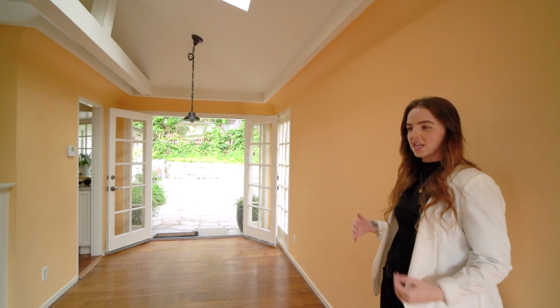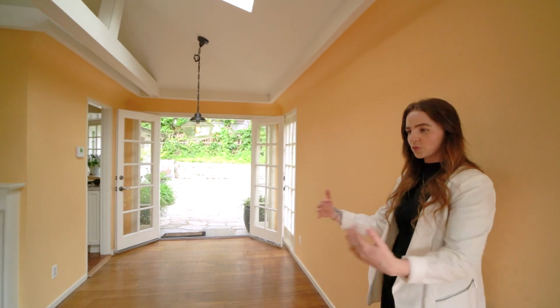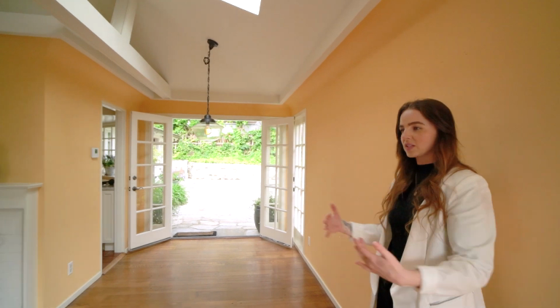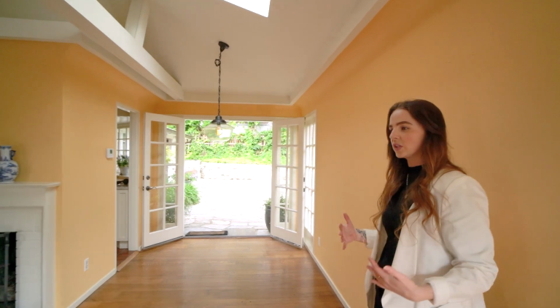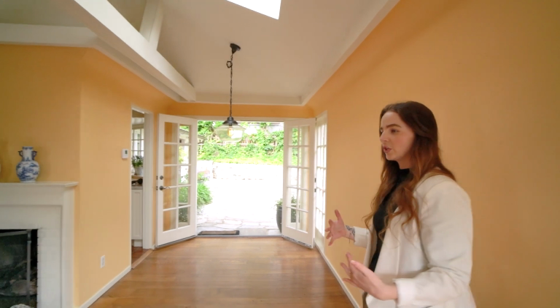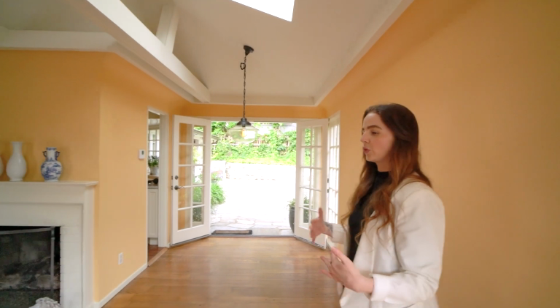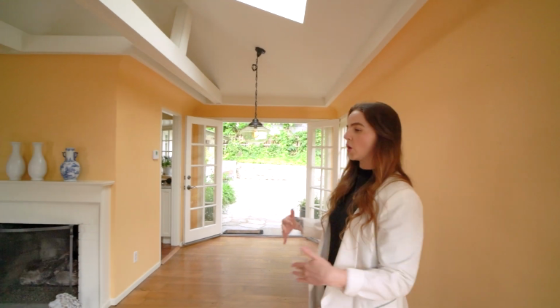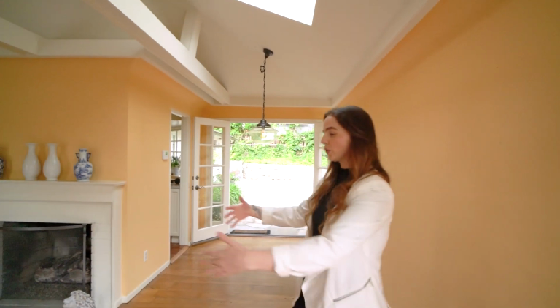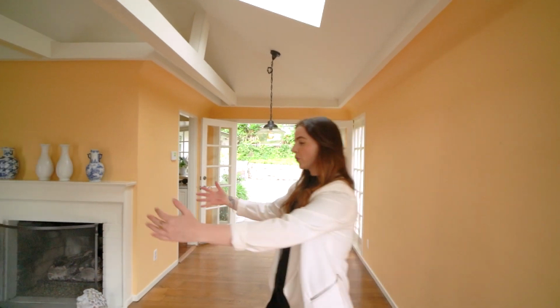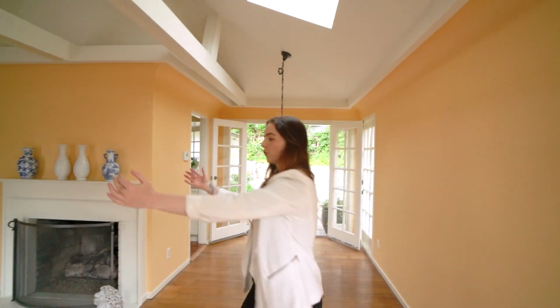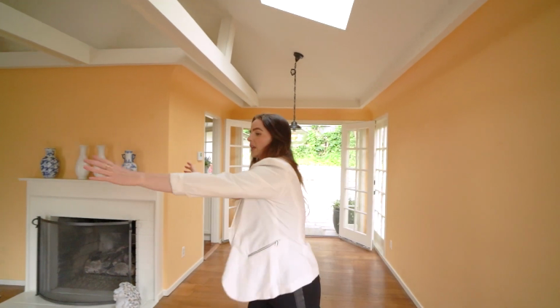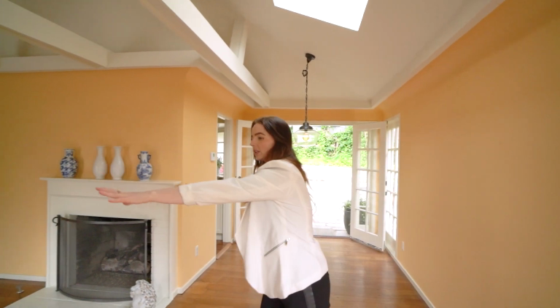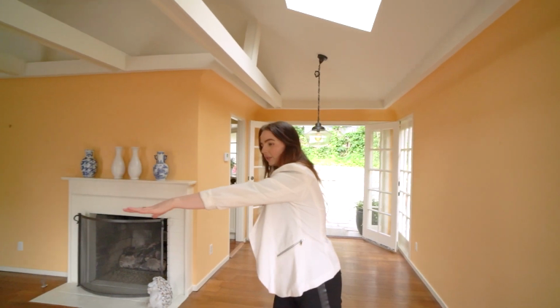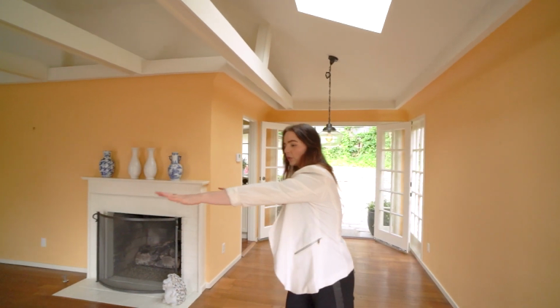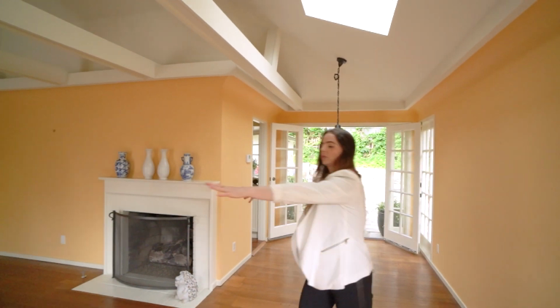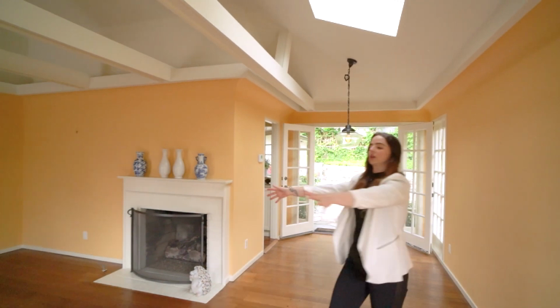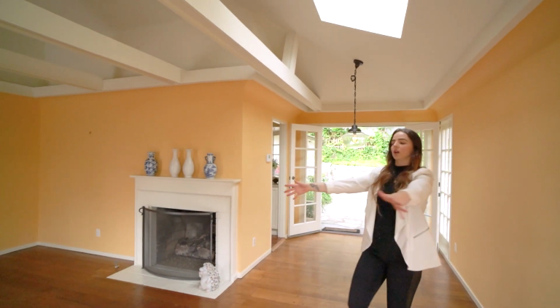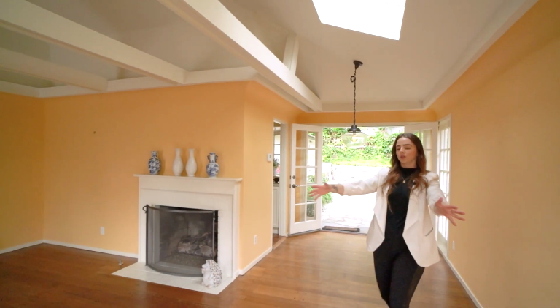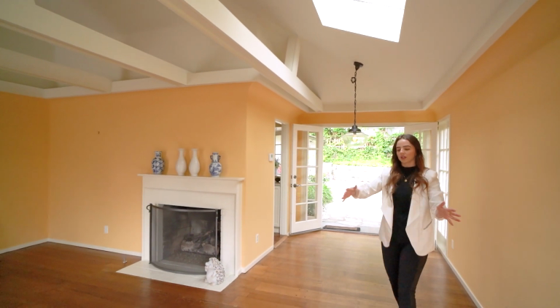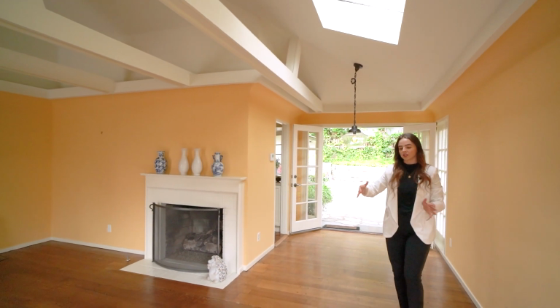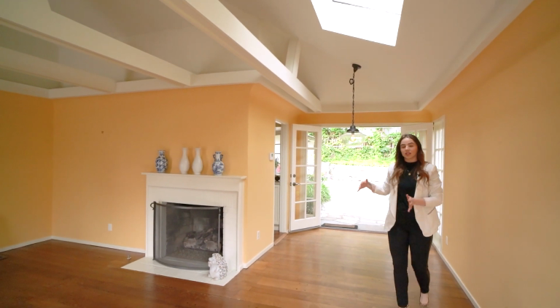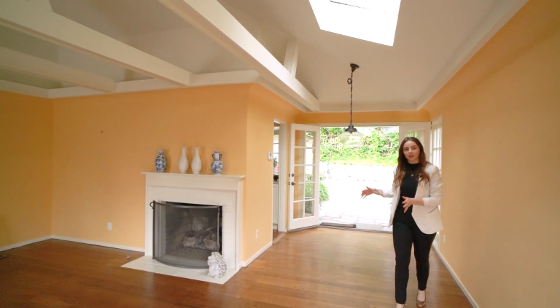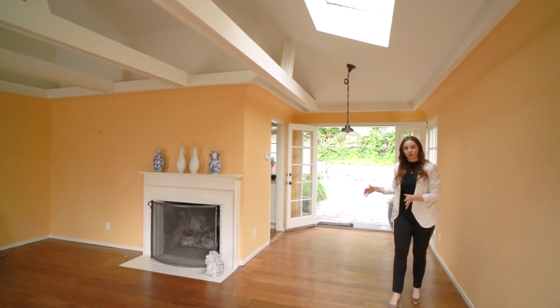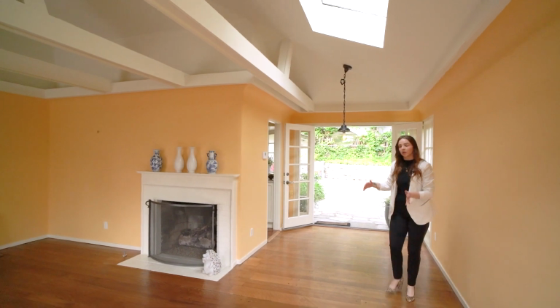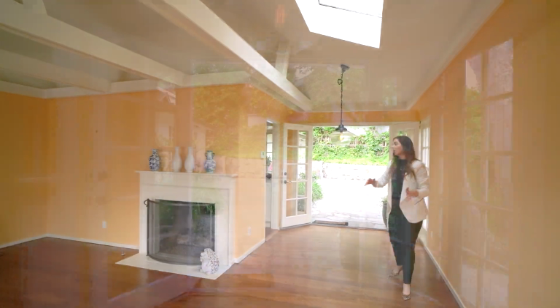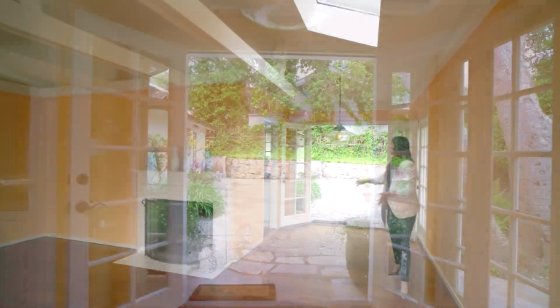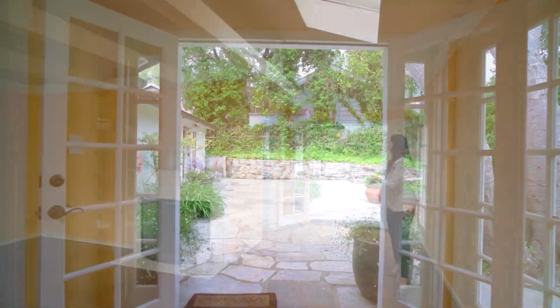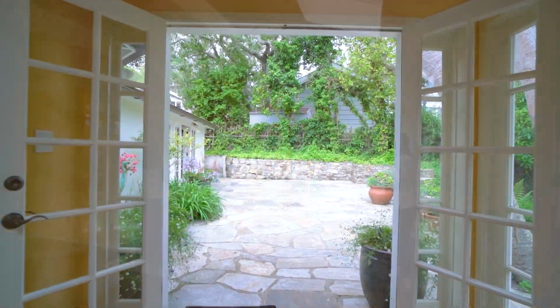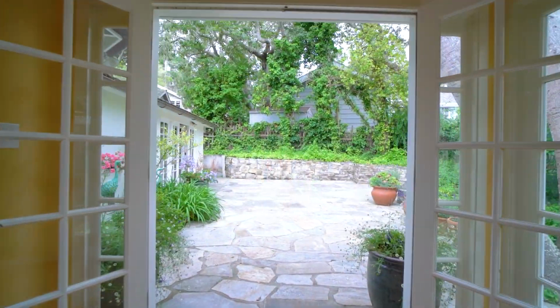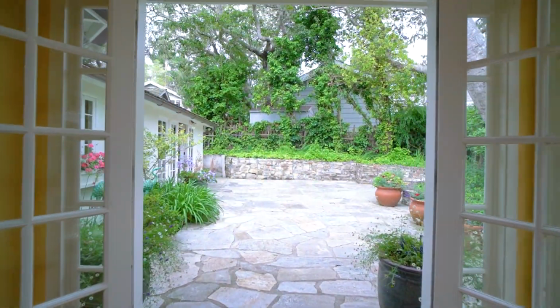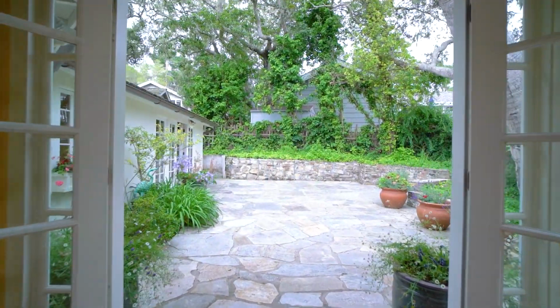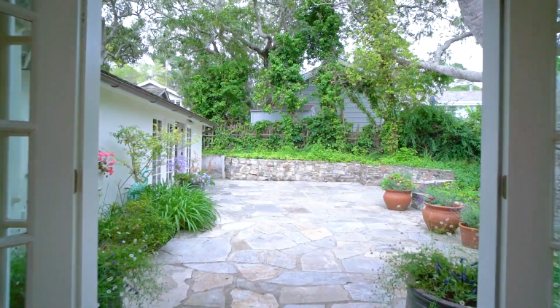This room has really good flow. You can flow from the living room all the way into the dining room and all the way out onto the patio.